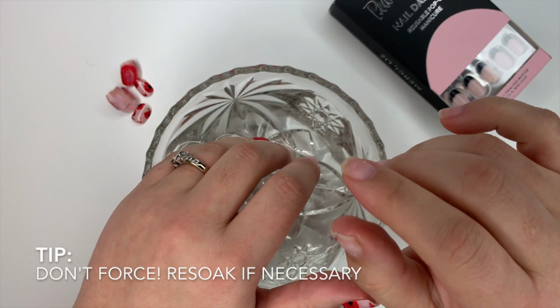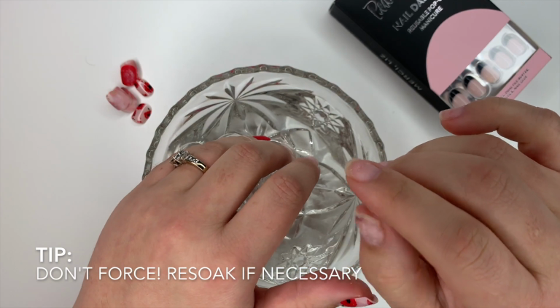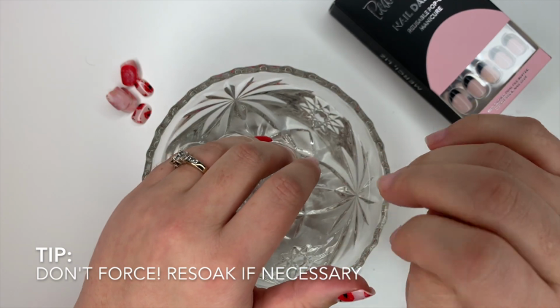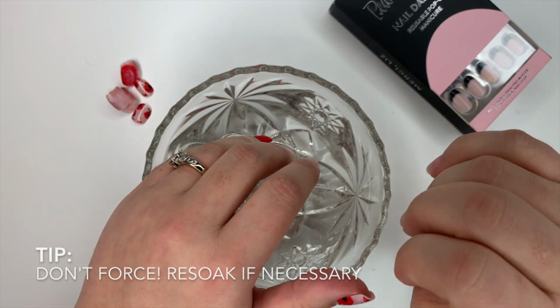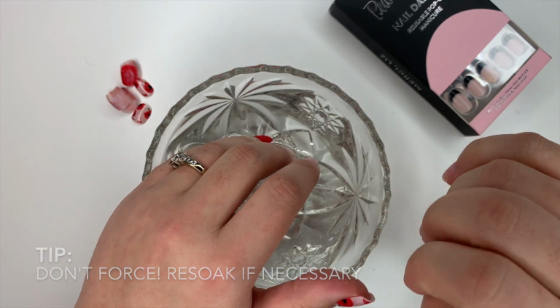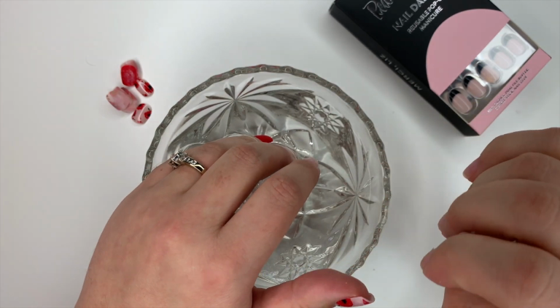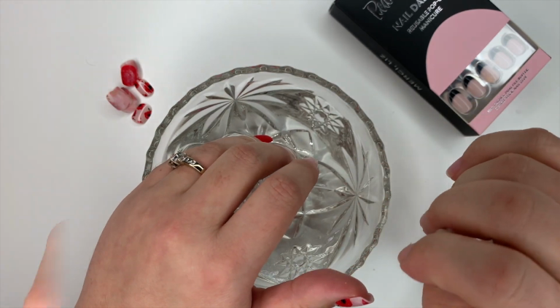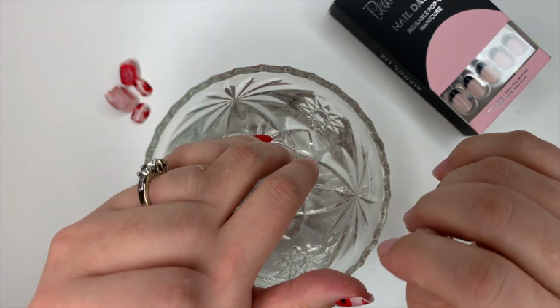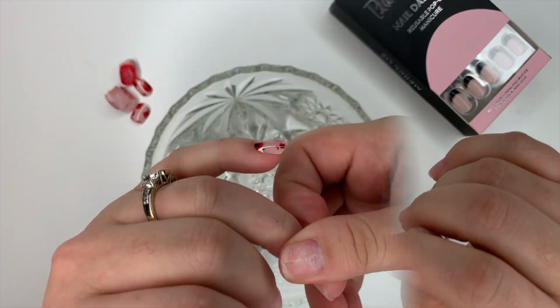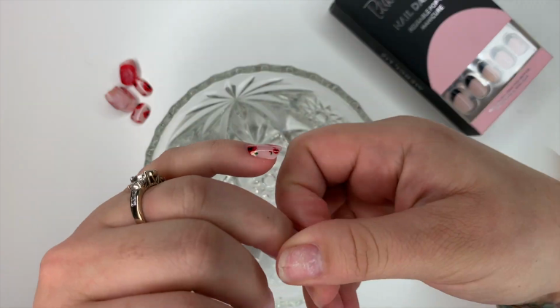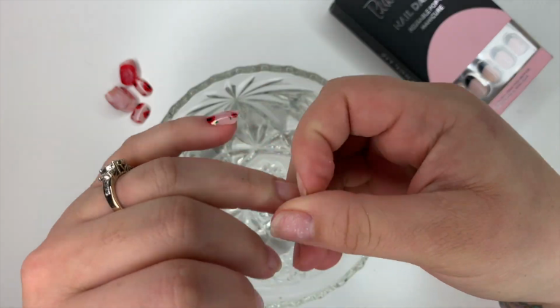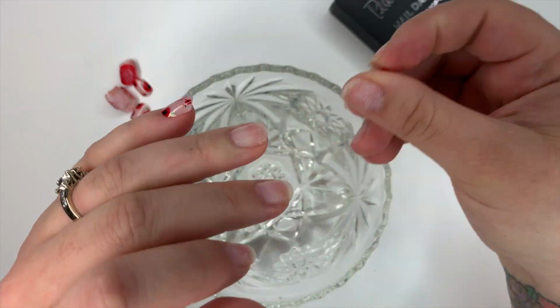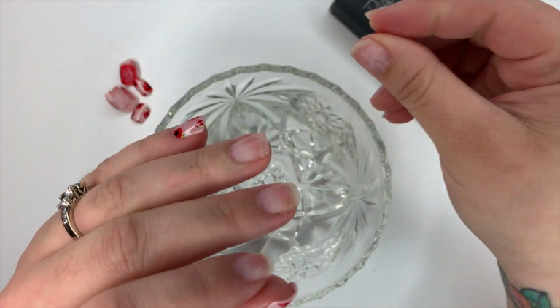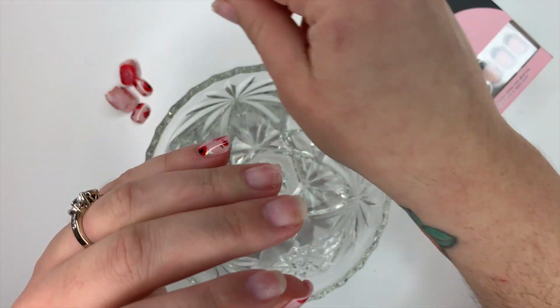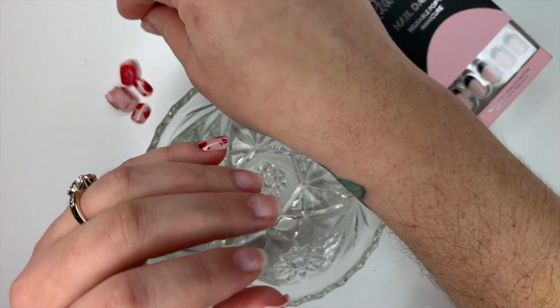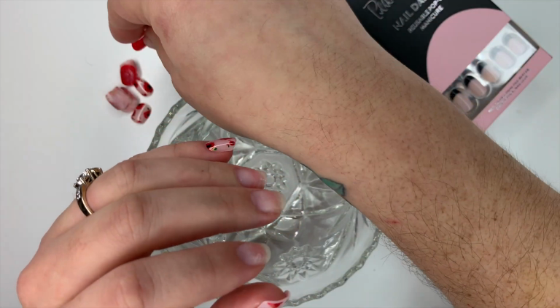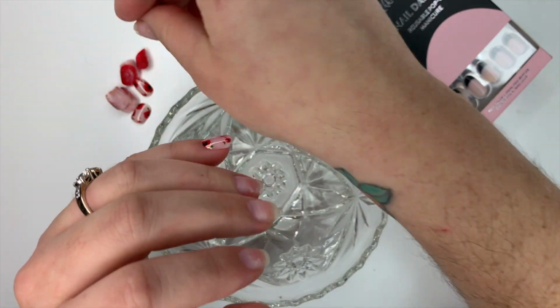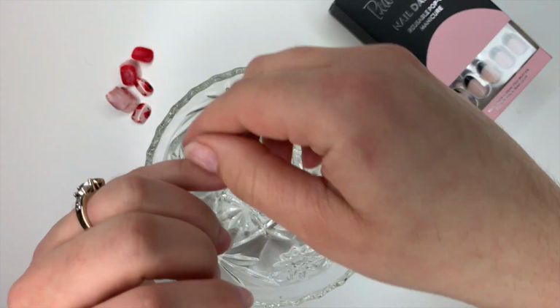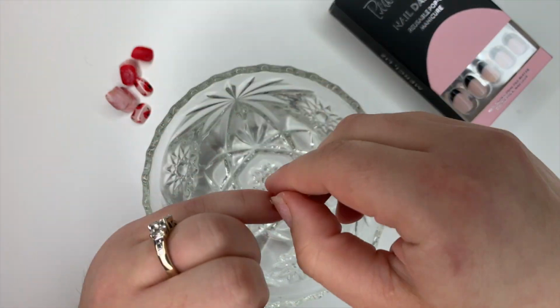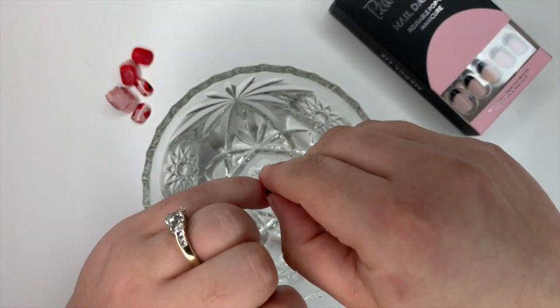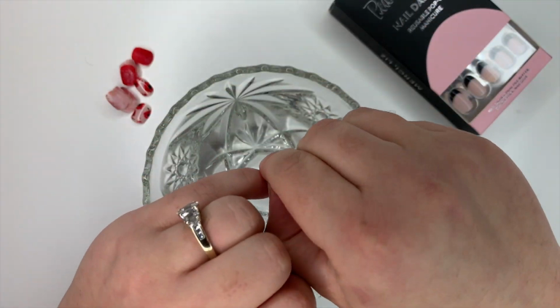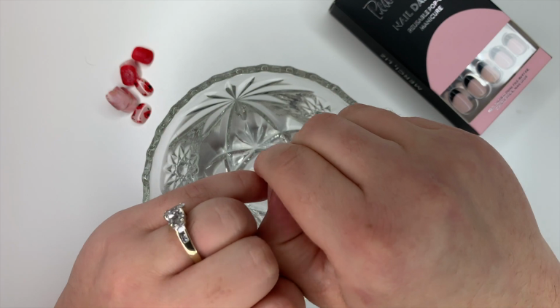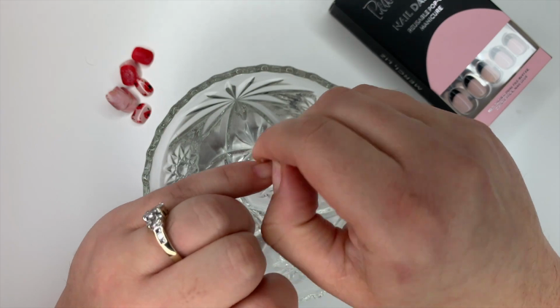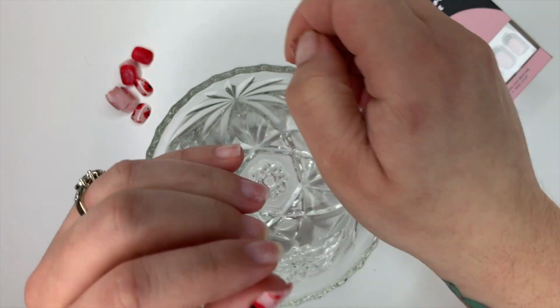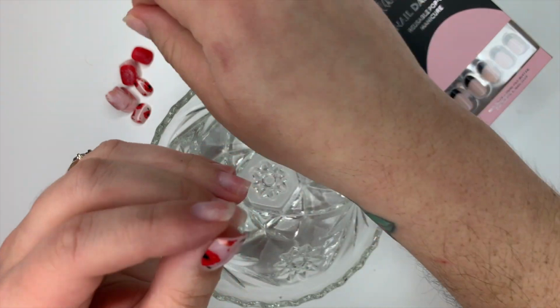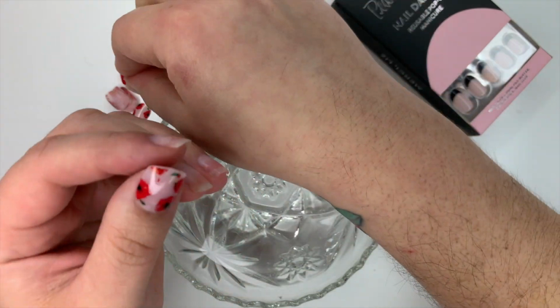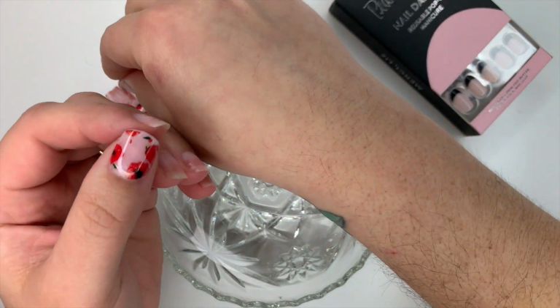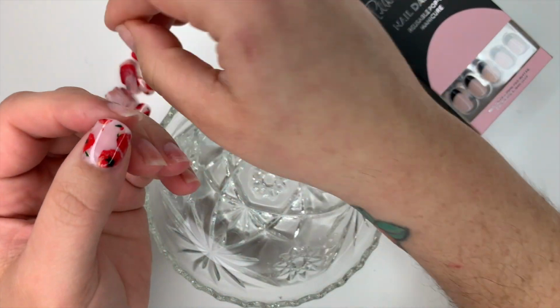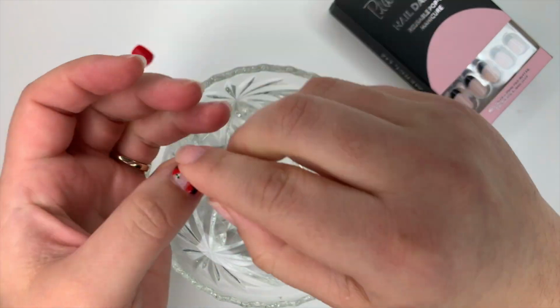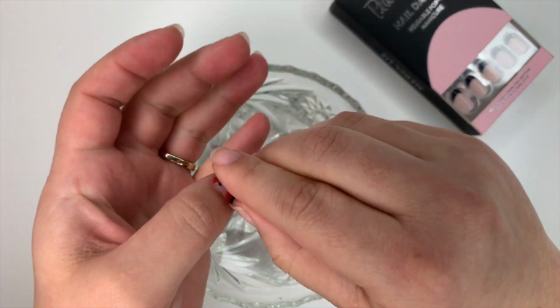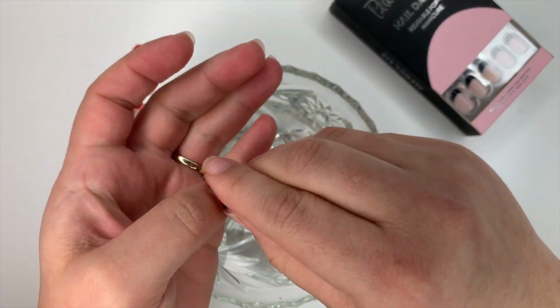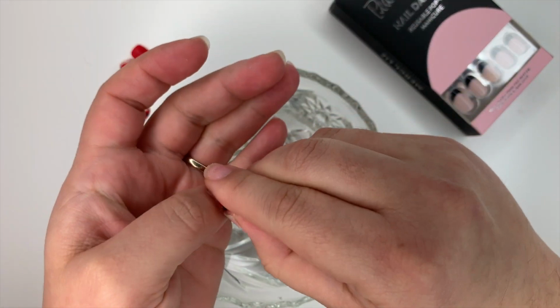Now if they're difficult to take off, like this one, you can soak for just a few more minutes until it gets easier to take off.